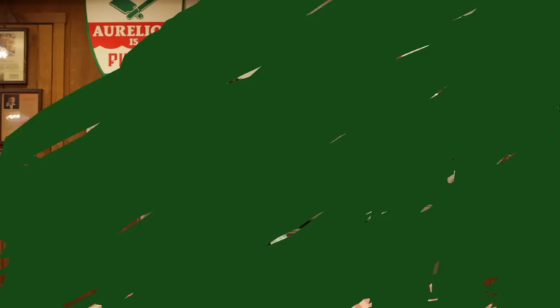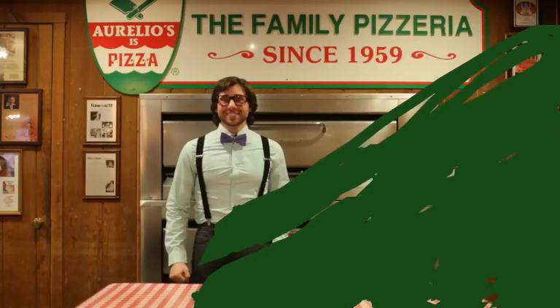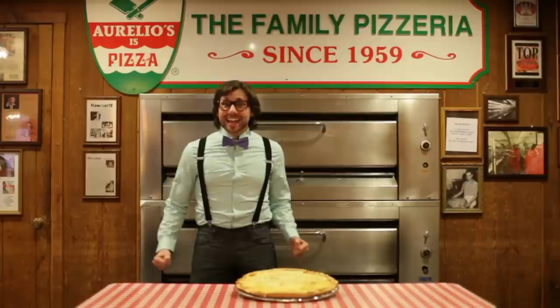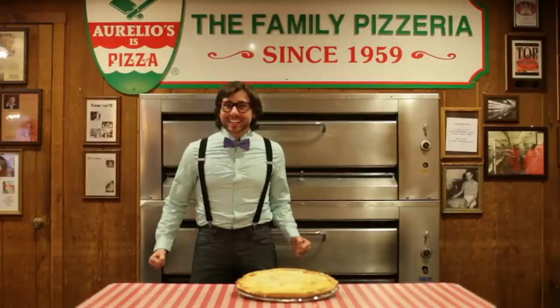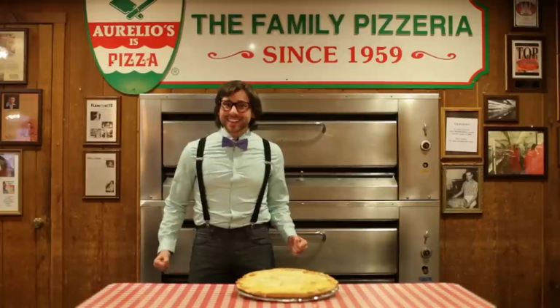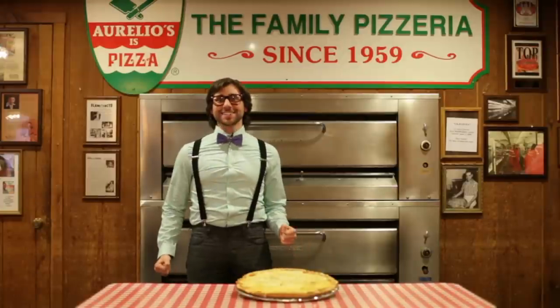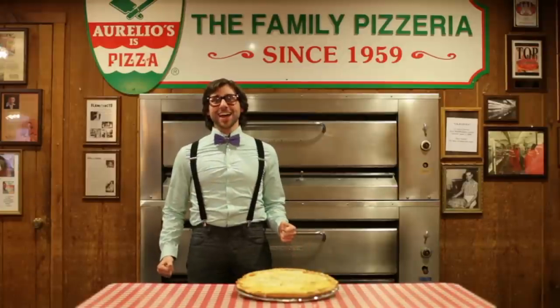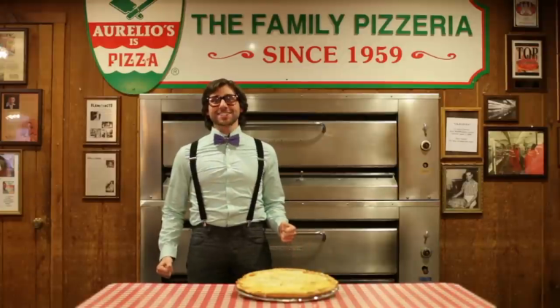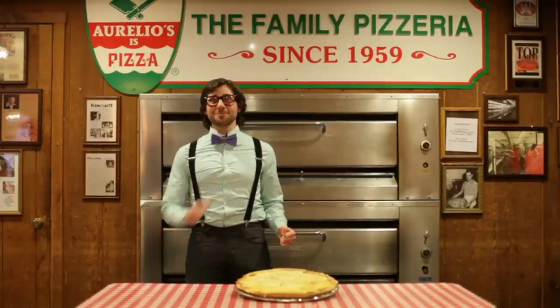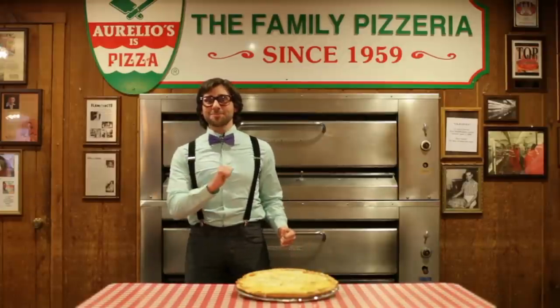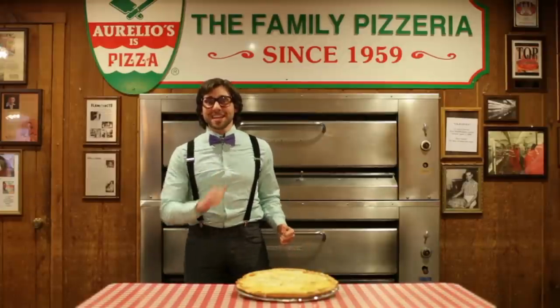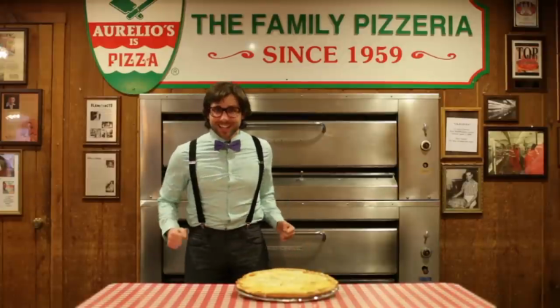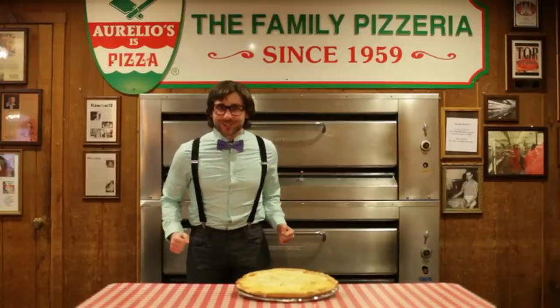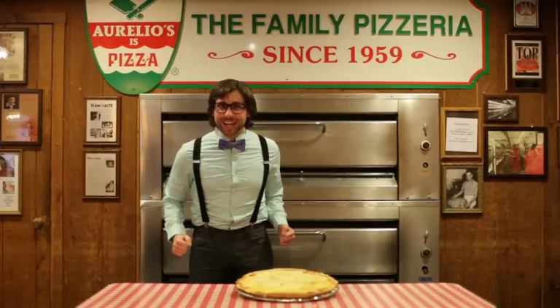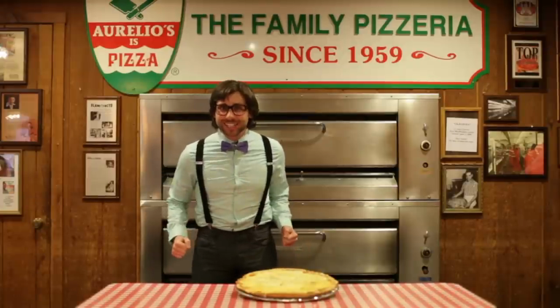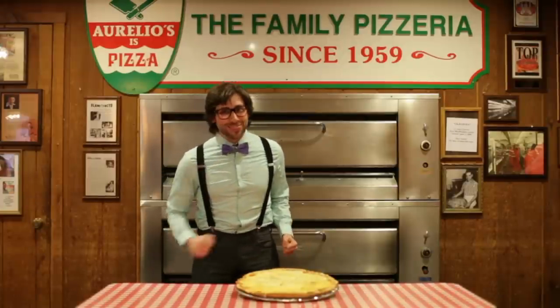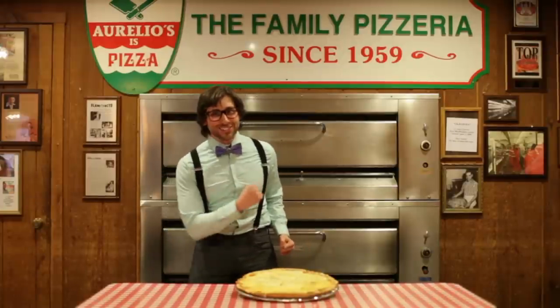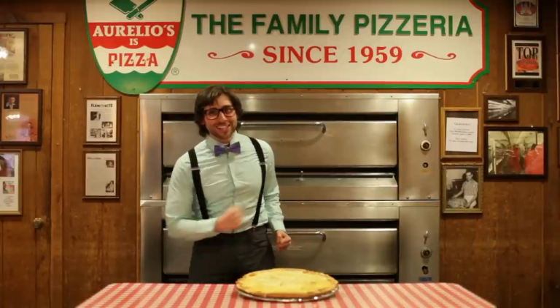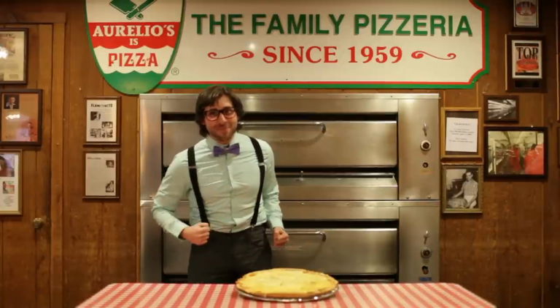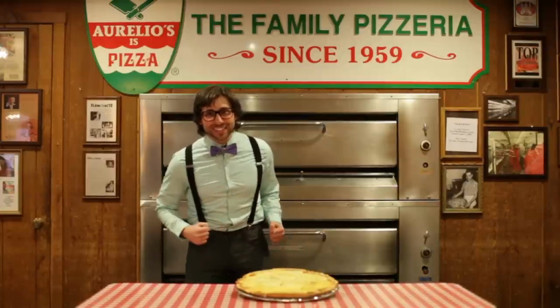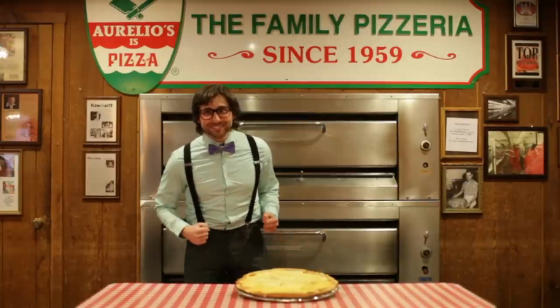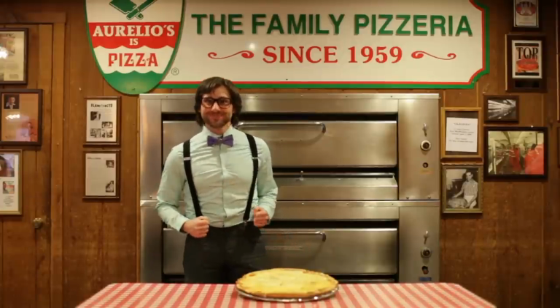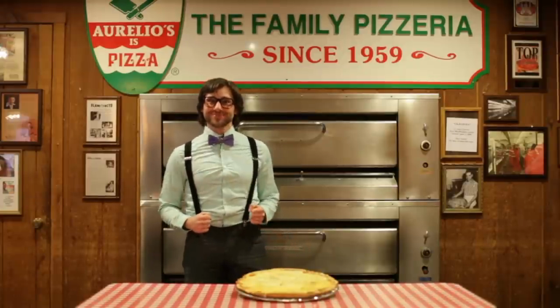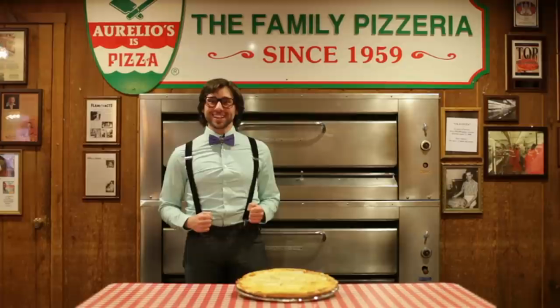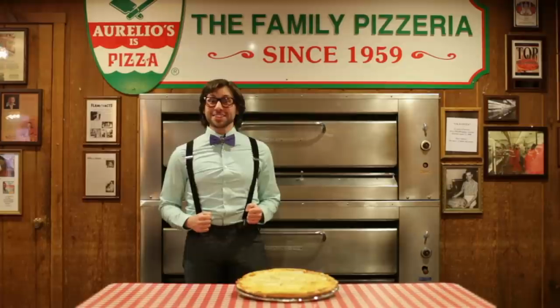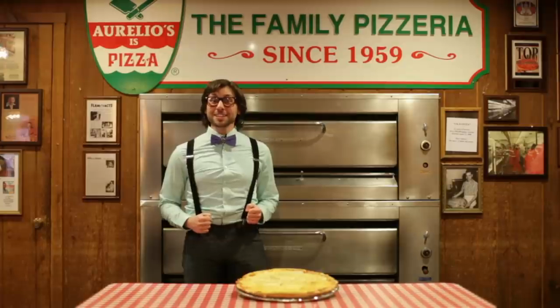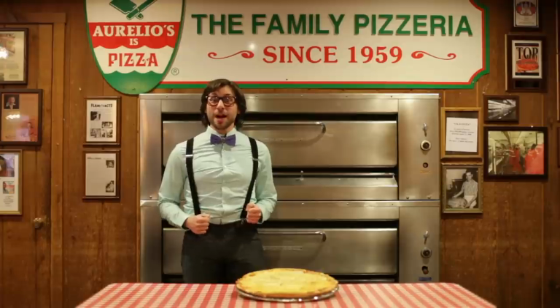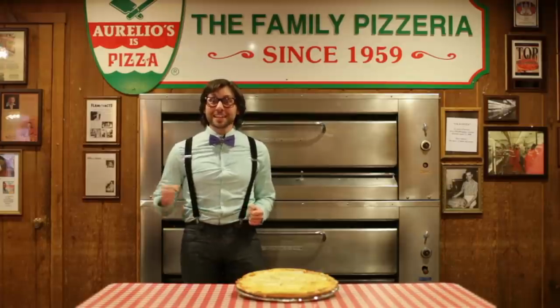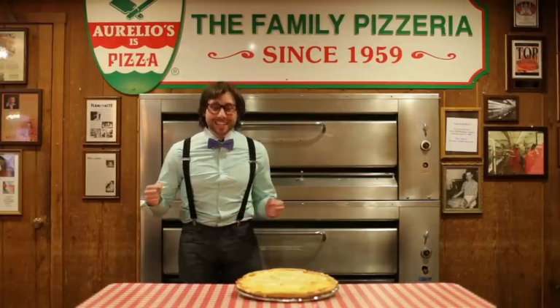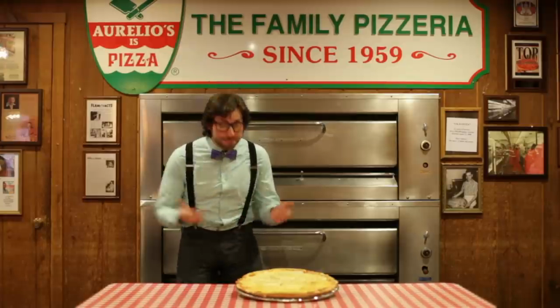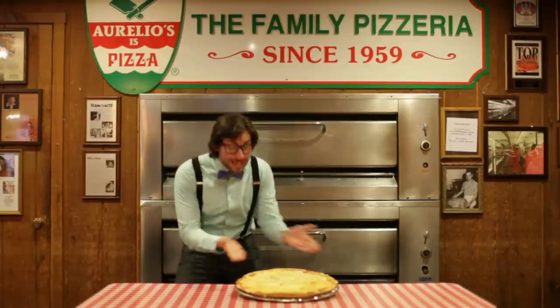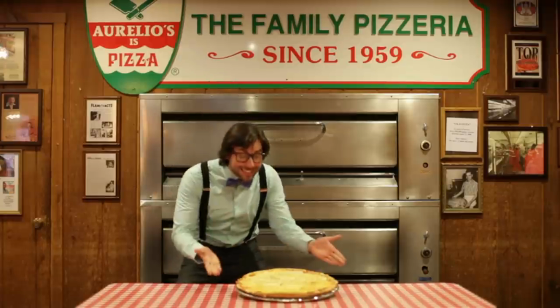Hey kids, it's science time with me, Dr. Stanley, the science manly. This week's topic is pizza.